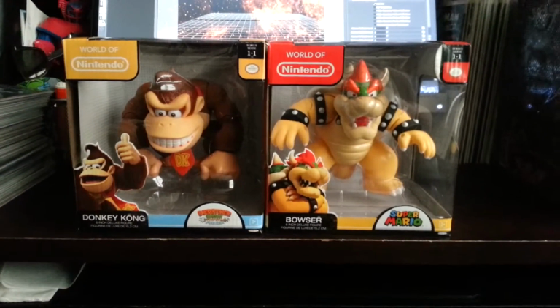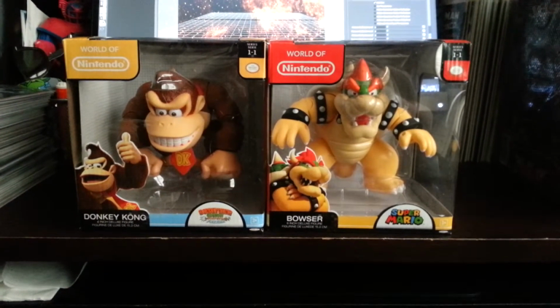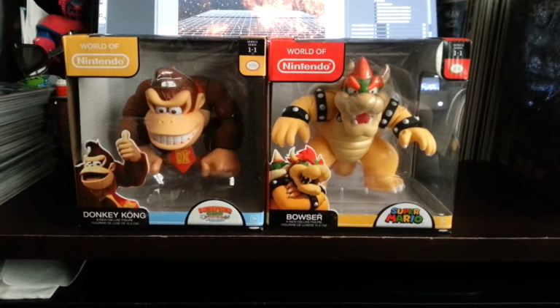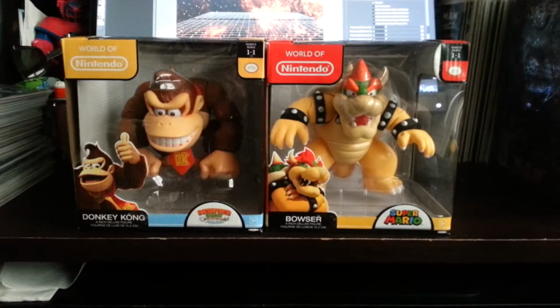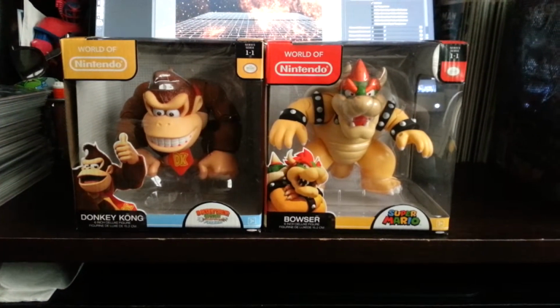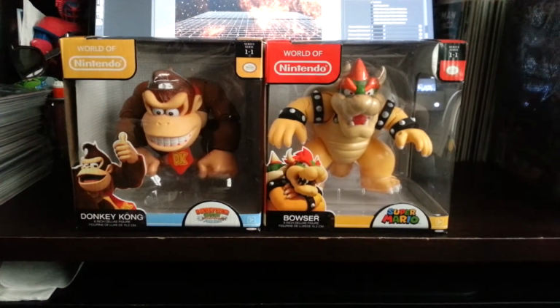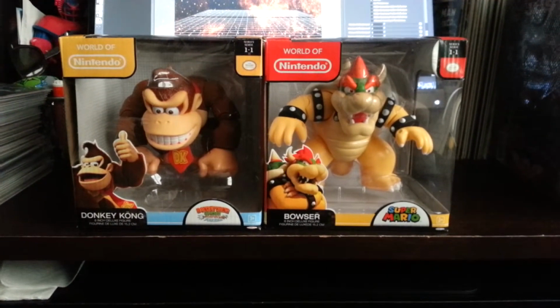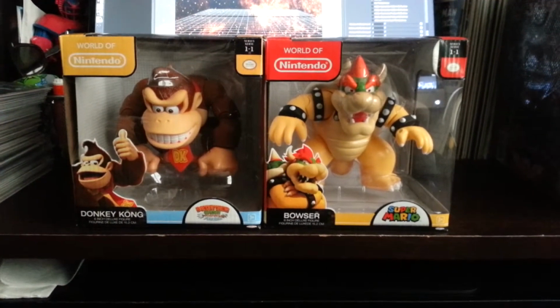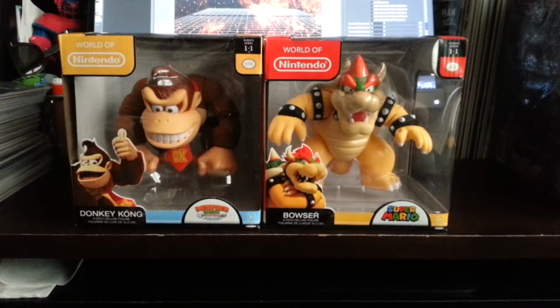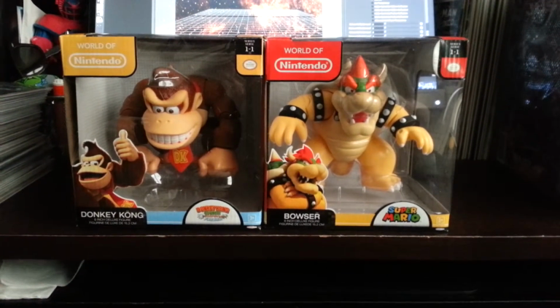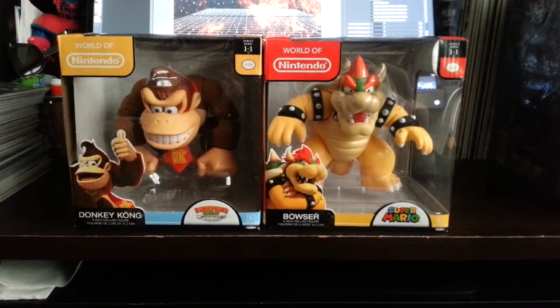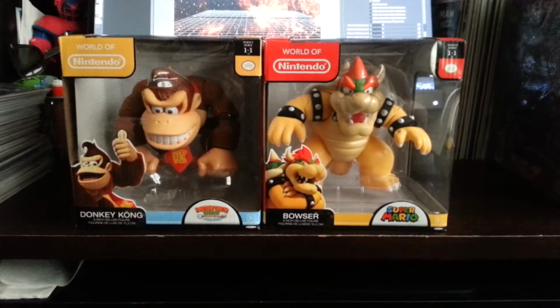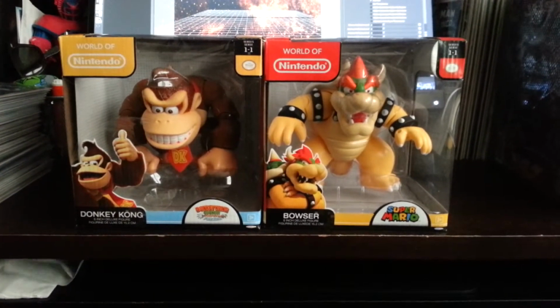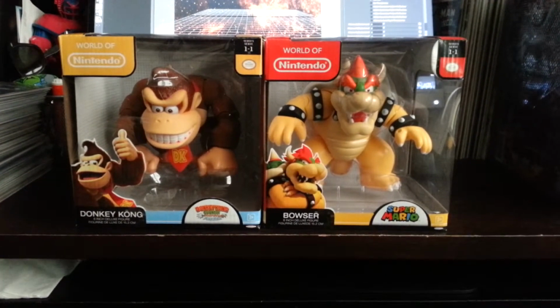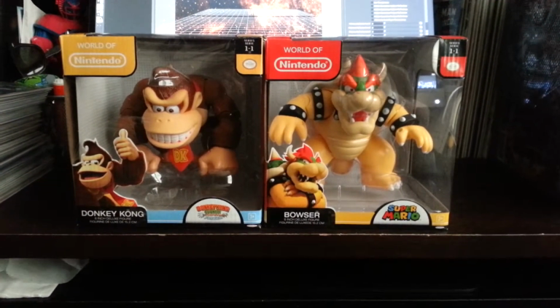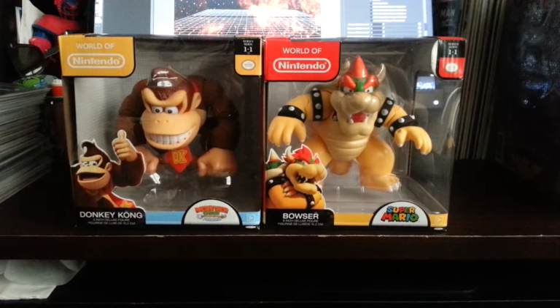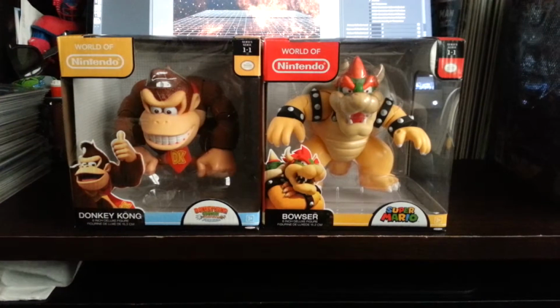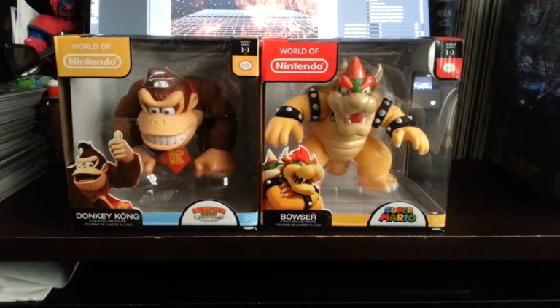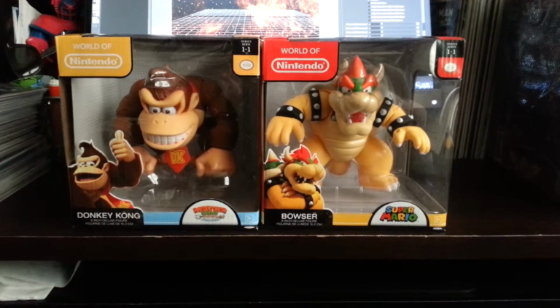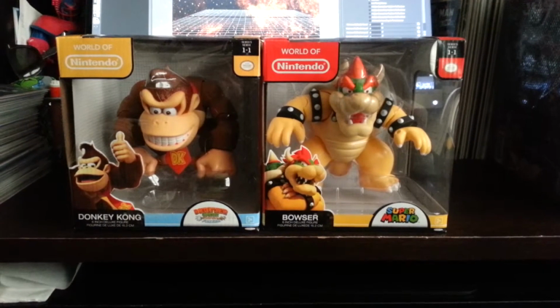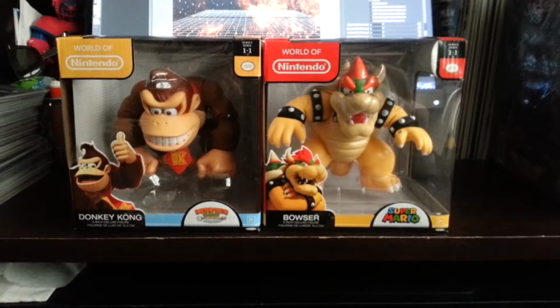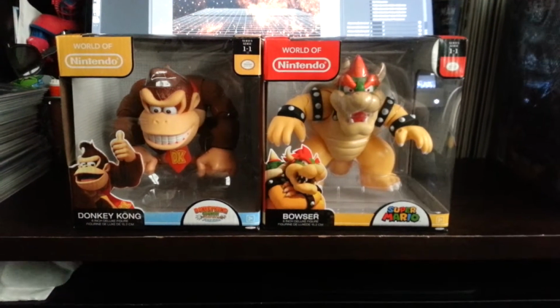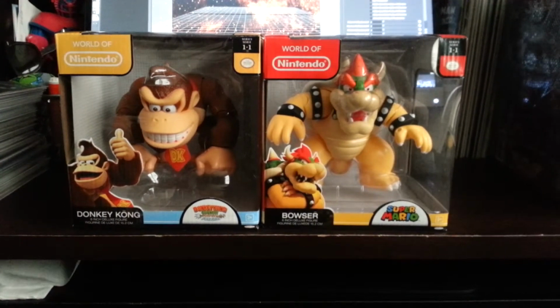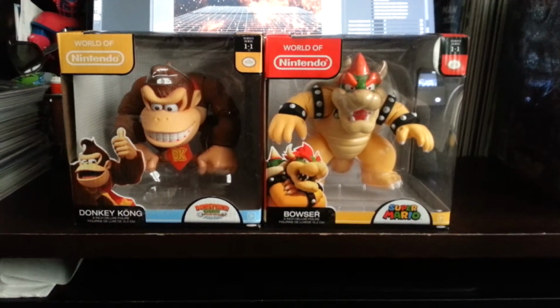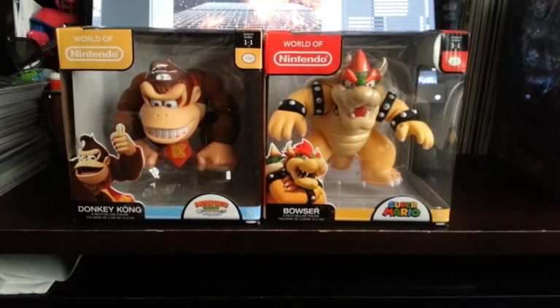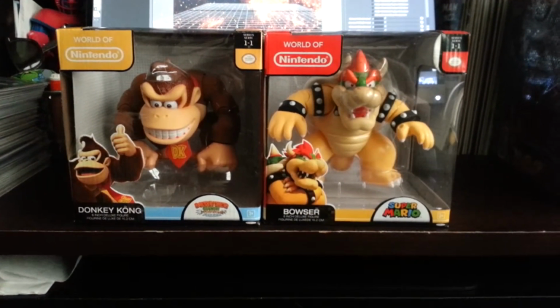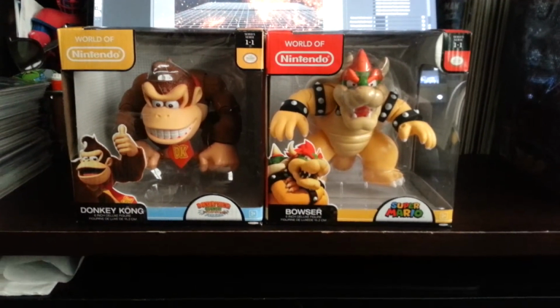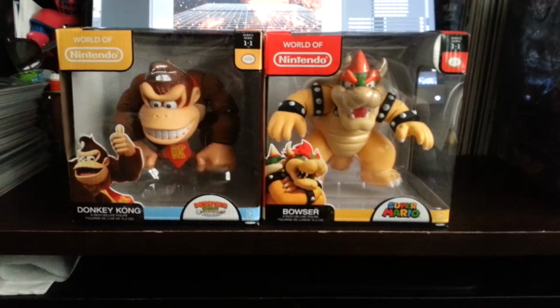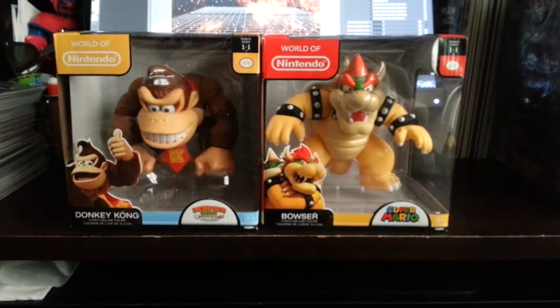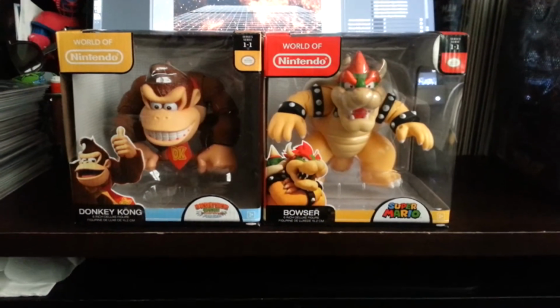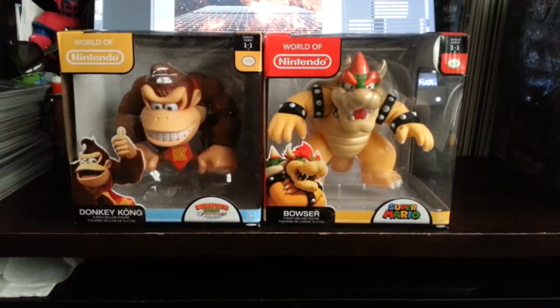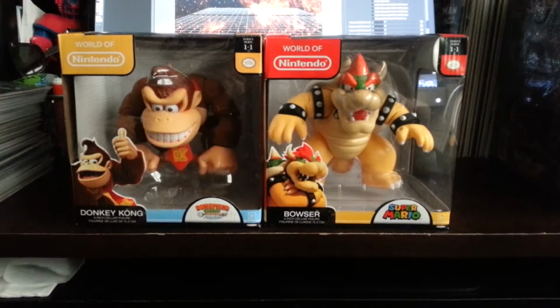Hey, the Crew of Believers is Rob, coming at you with a new video, and obviously this video is going to be on the world of Nintendo's Donkey Kong and Bowser.